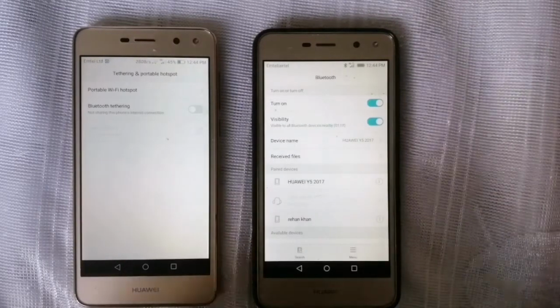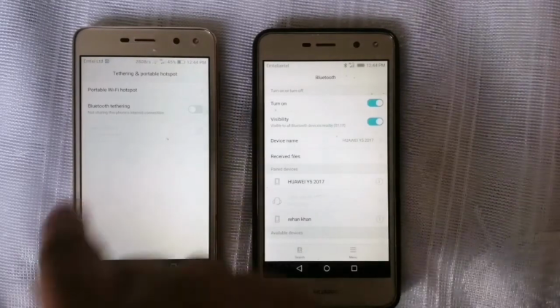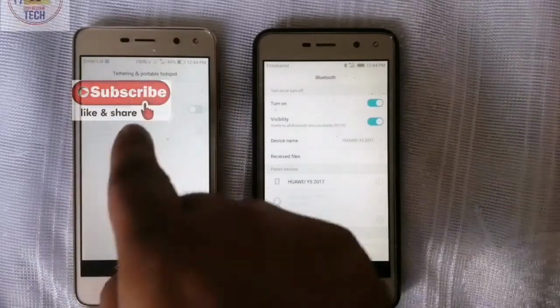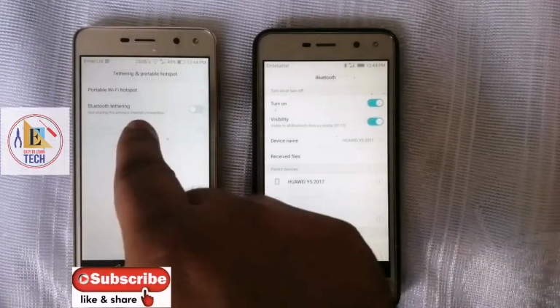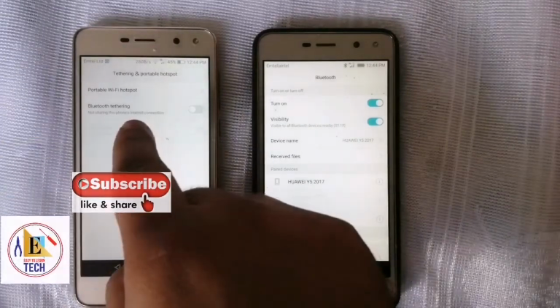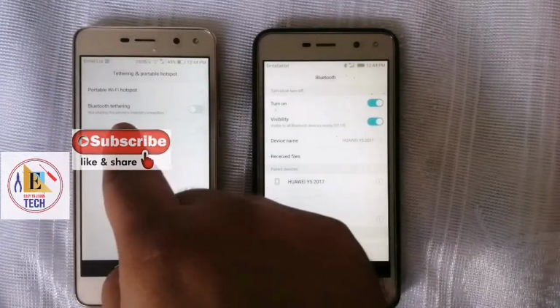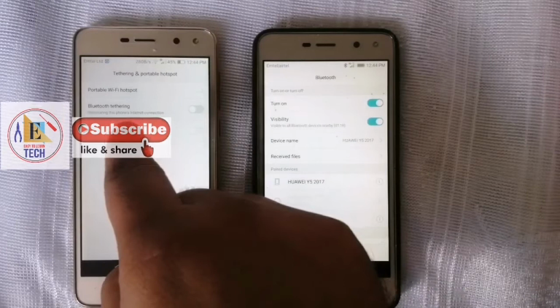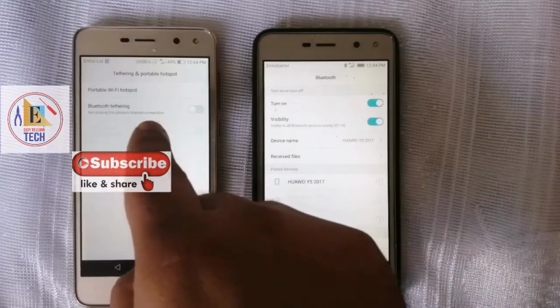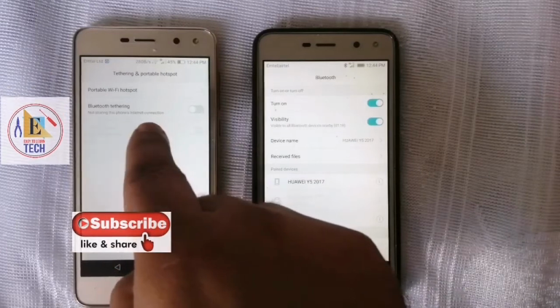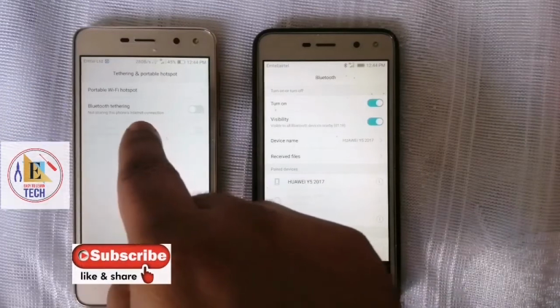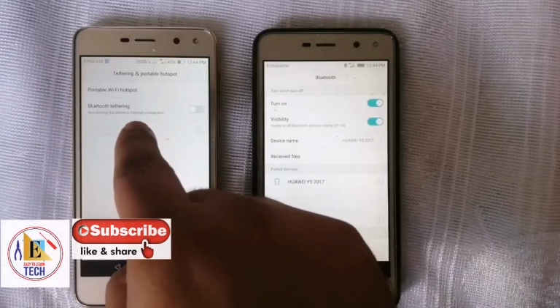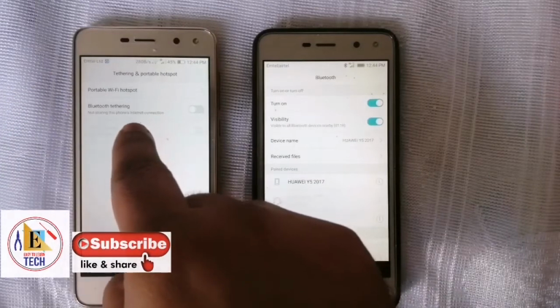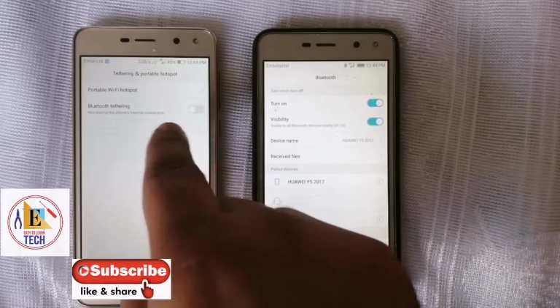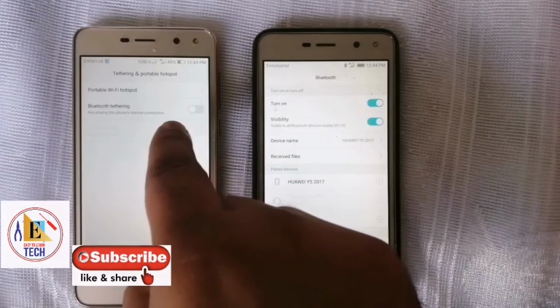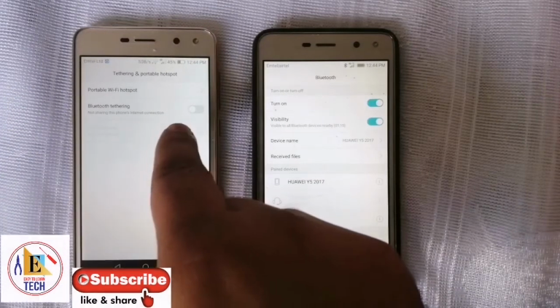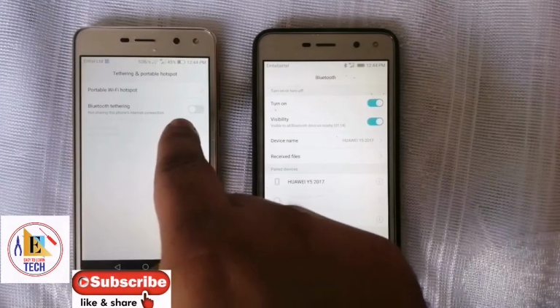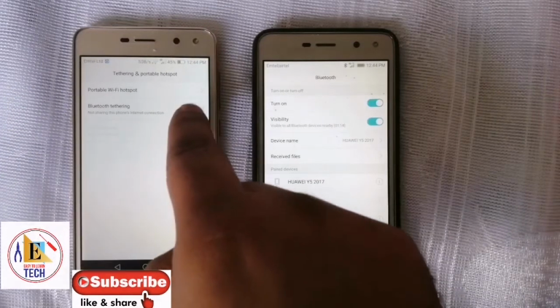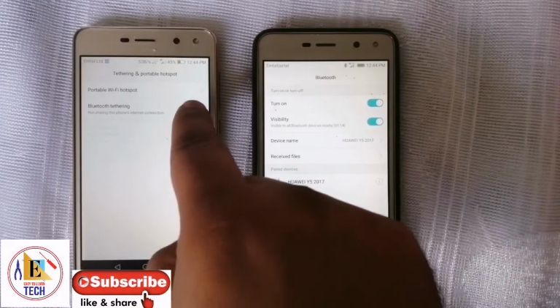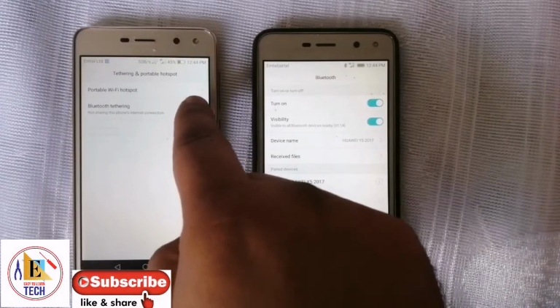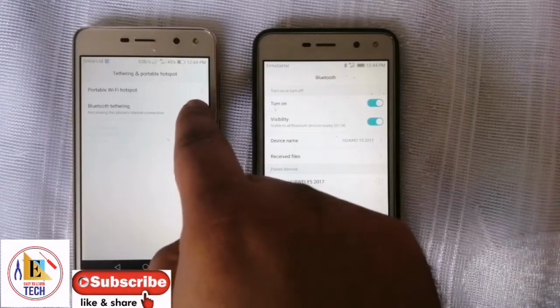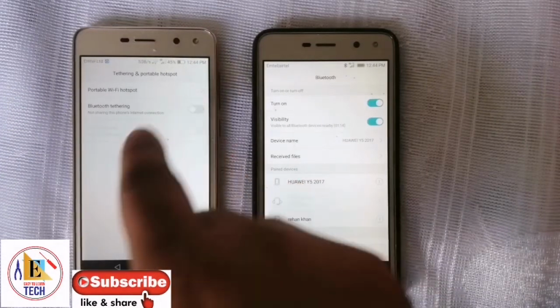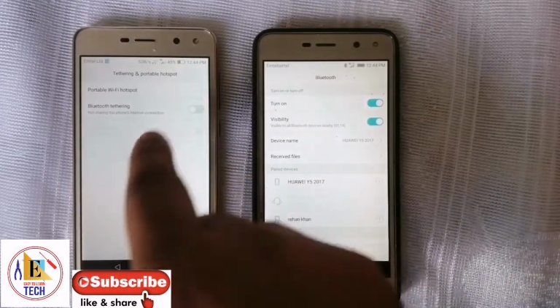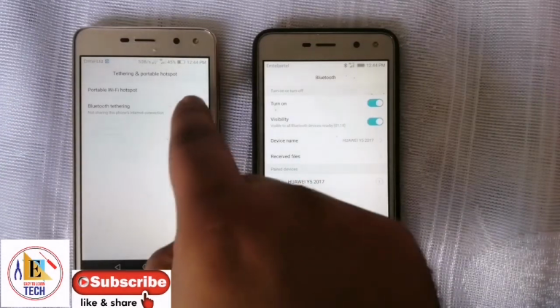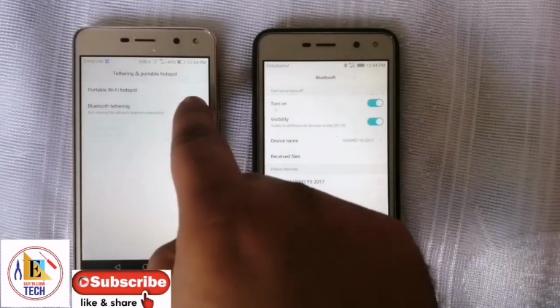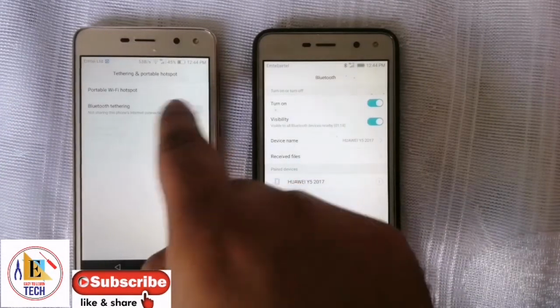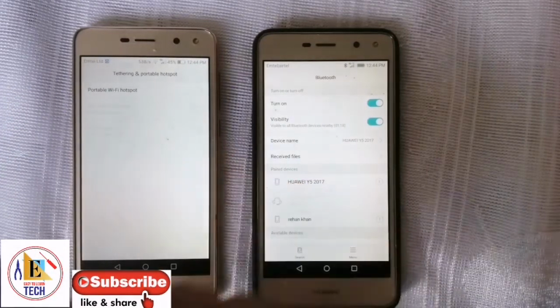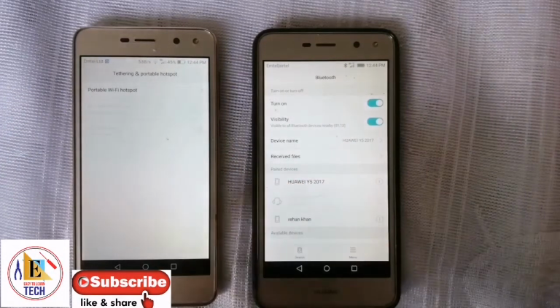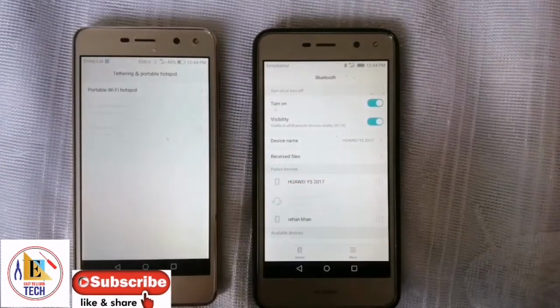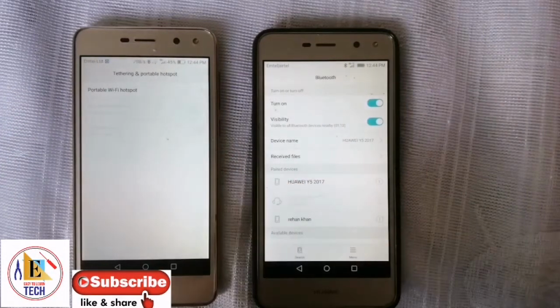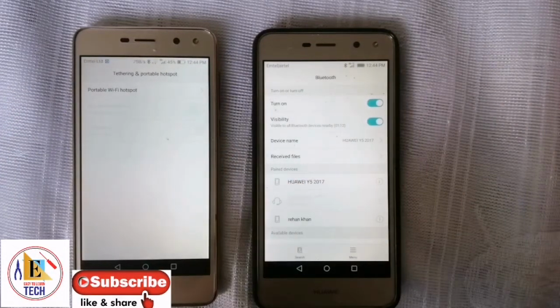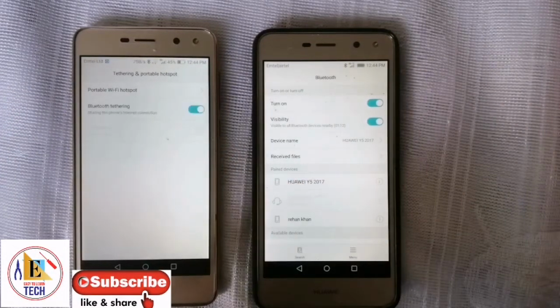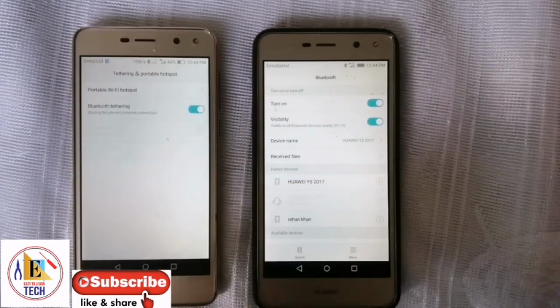And here you can see the option of 'Bluetooth tethering' — just turn on the Bluetooth tethering.